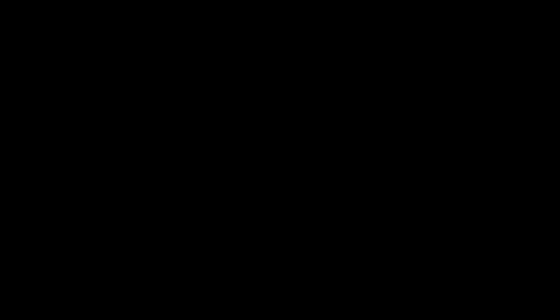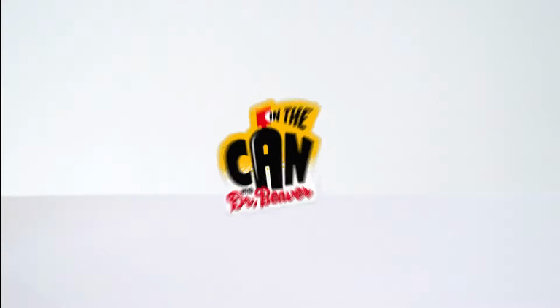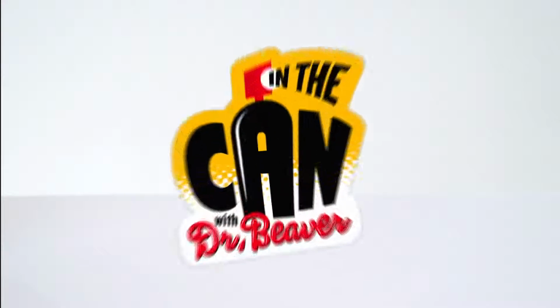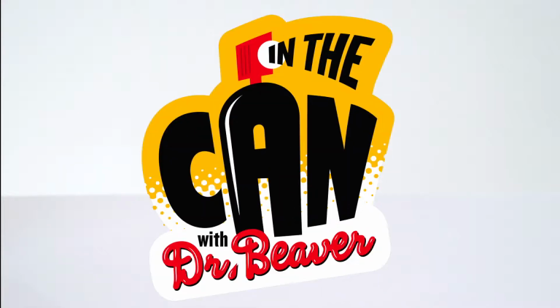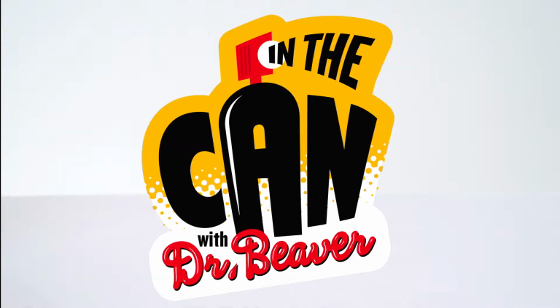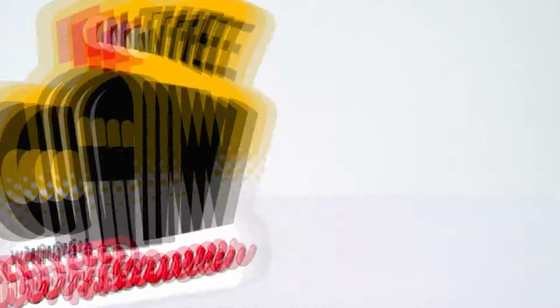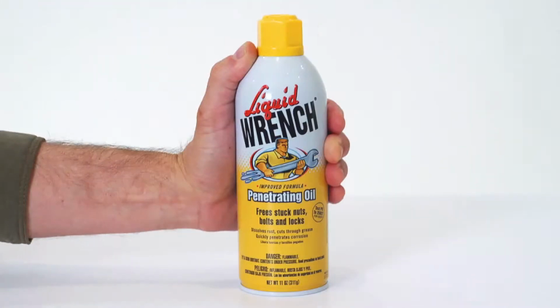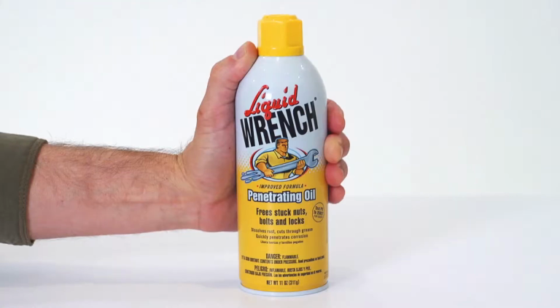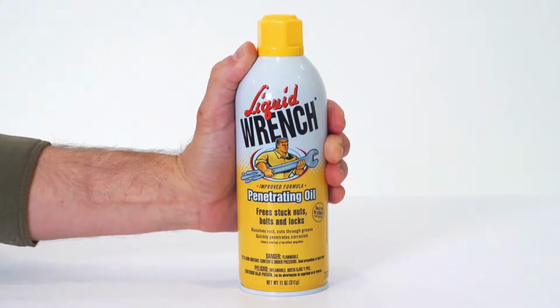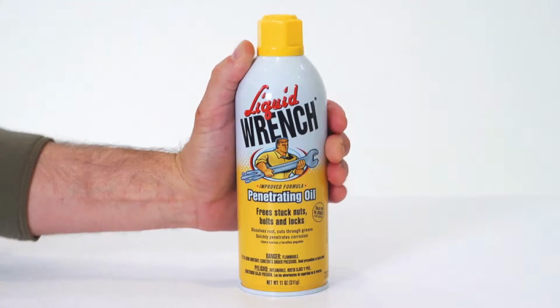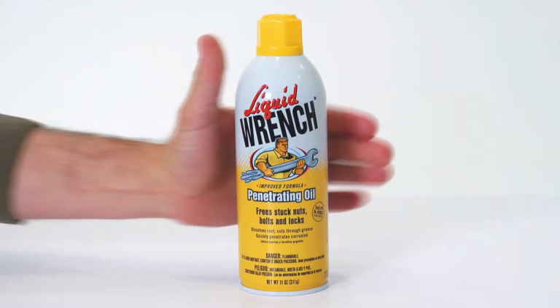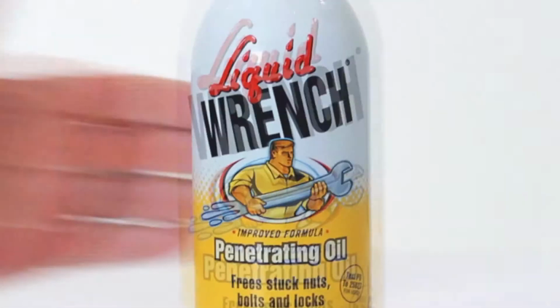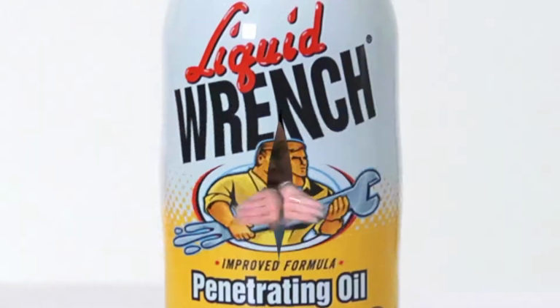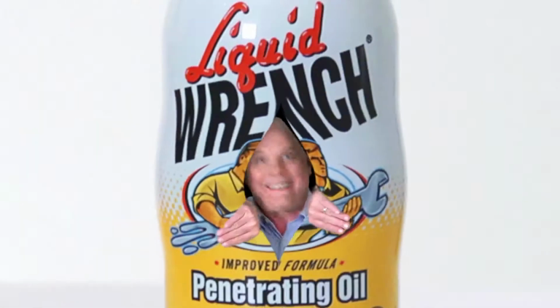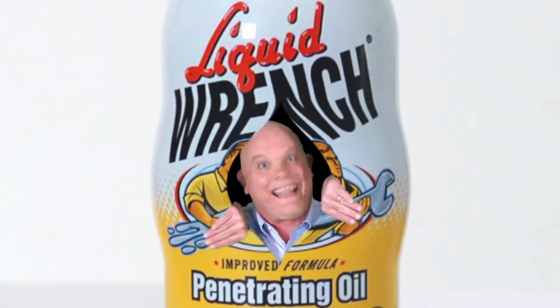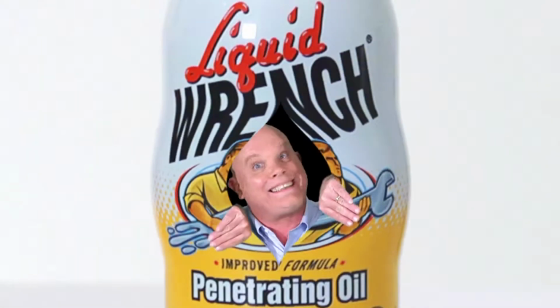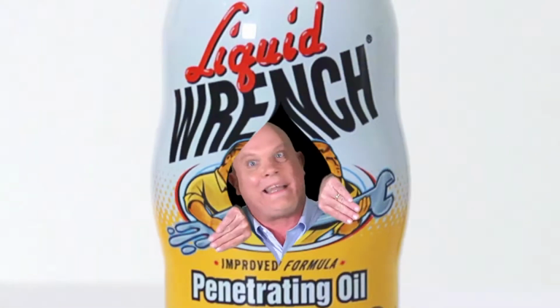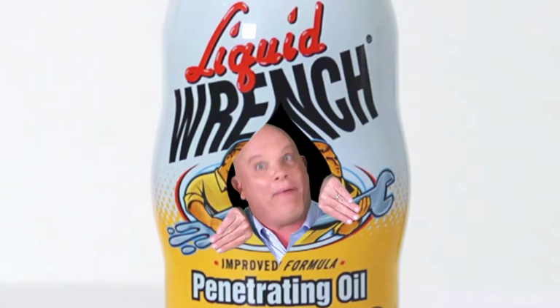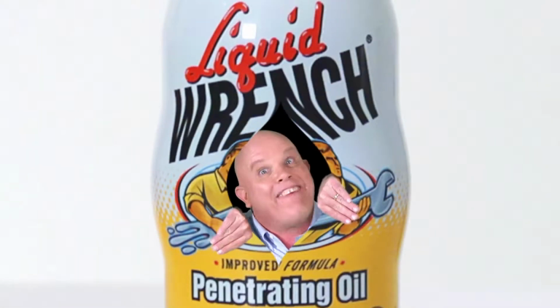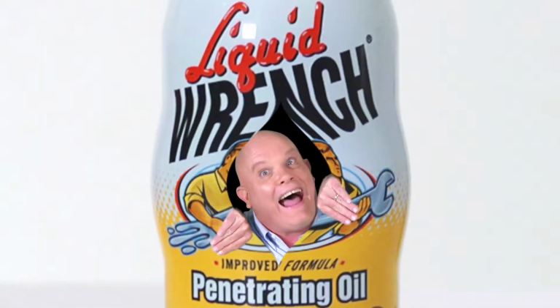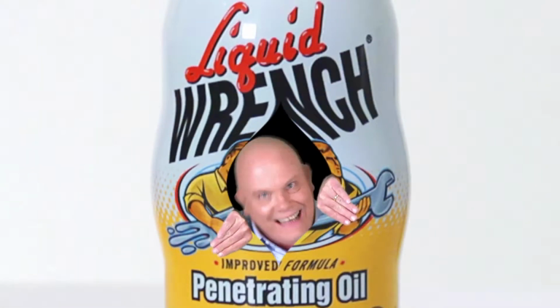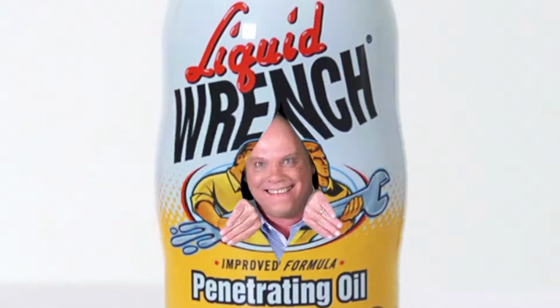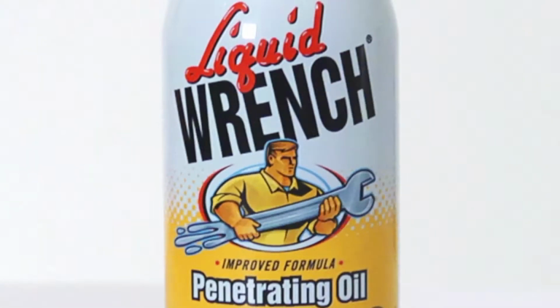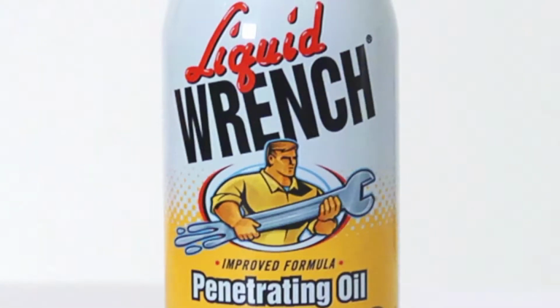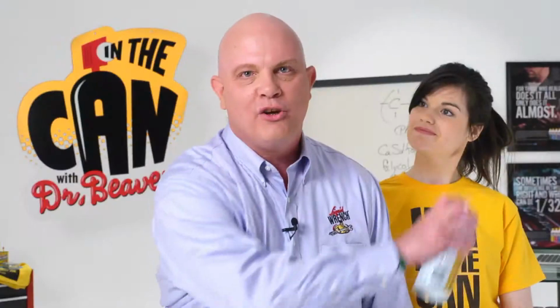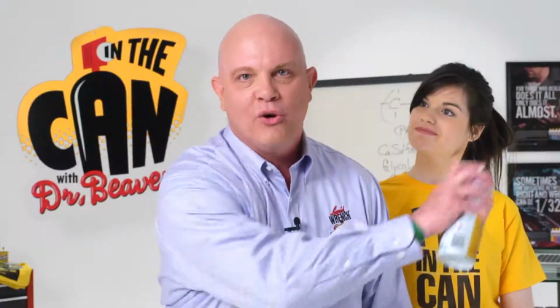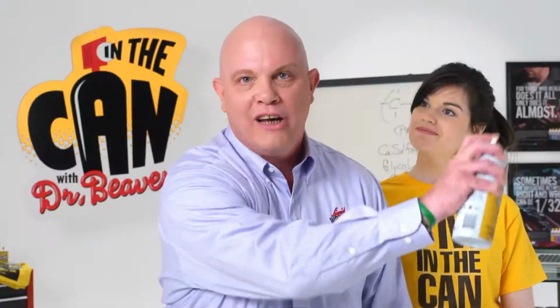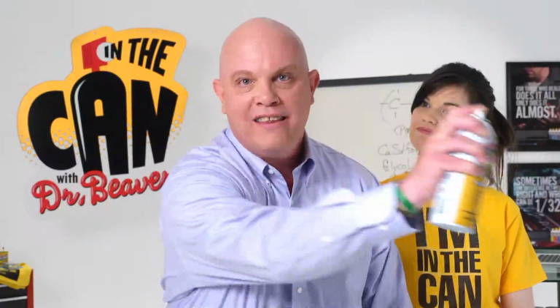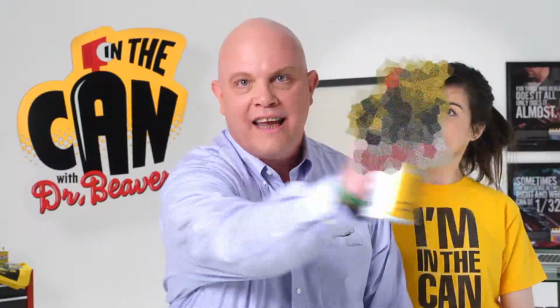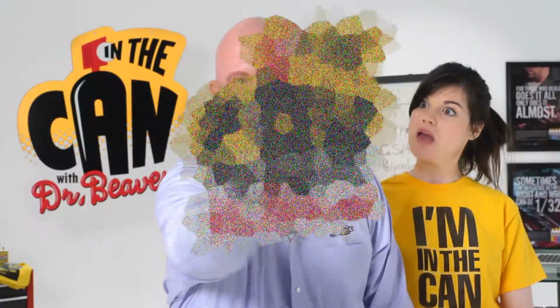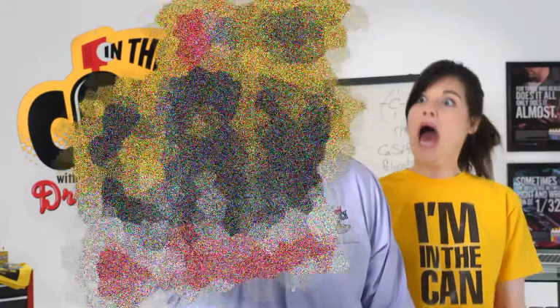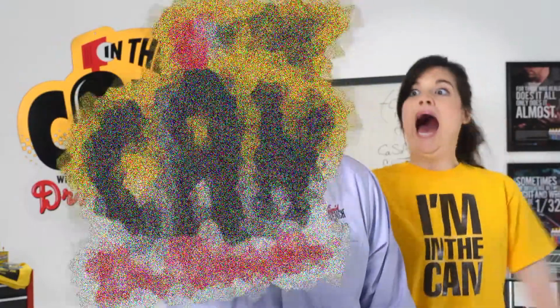In the can! With Dr. Beaver! You're in the can!